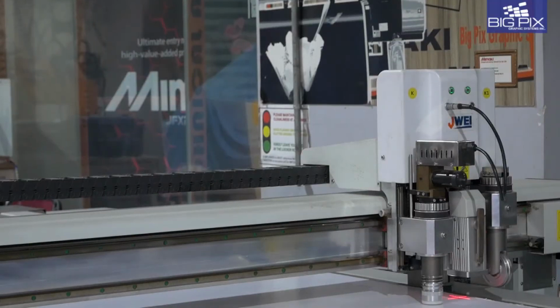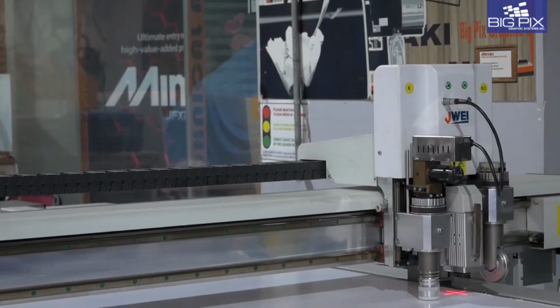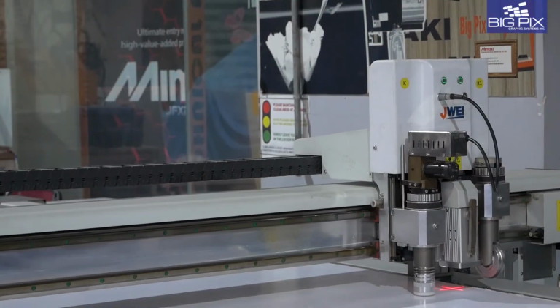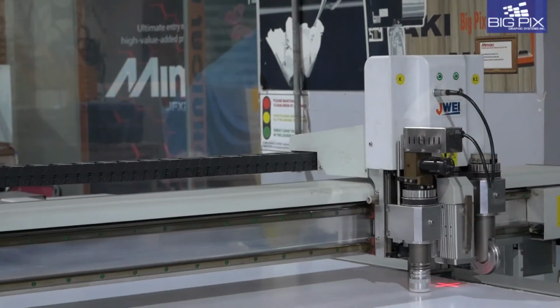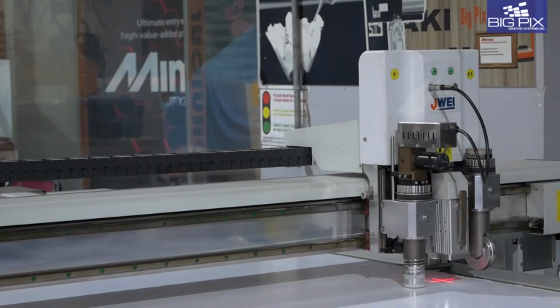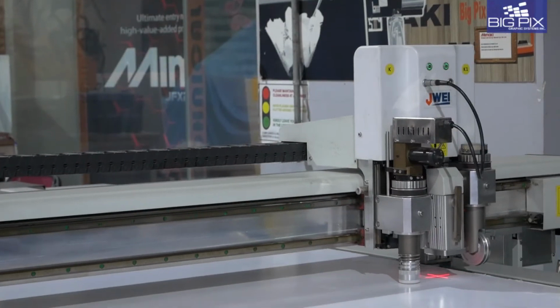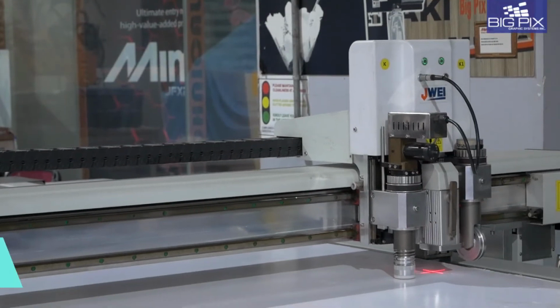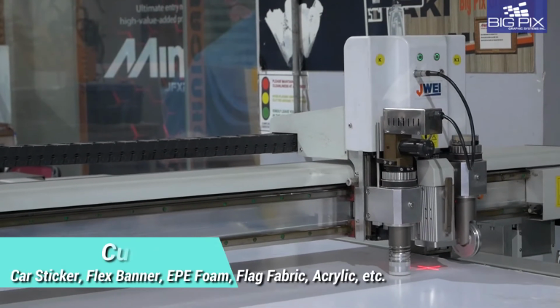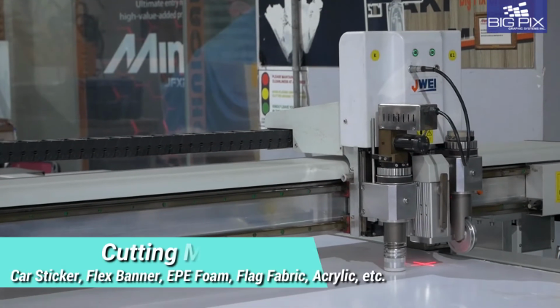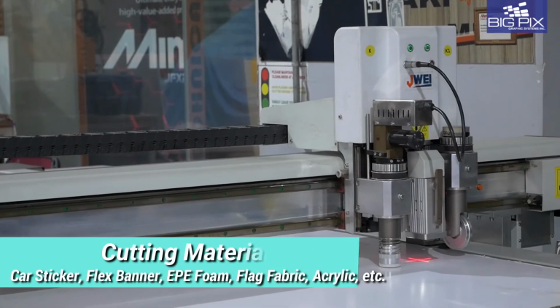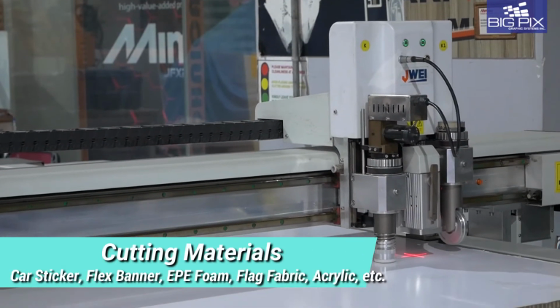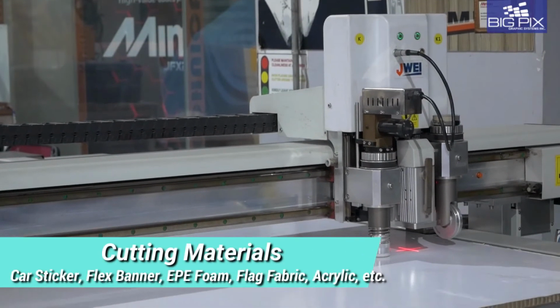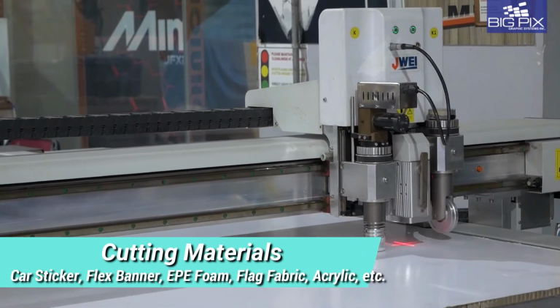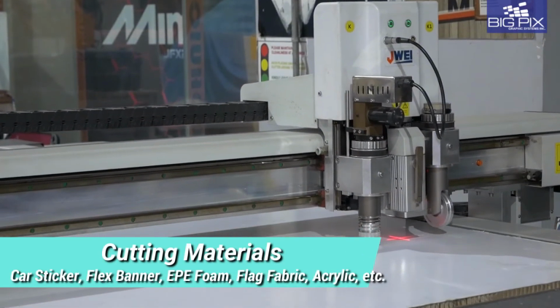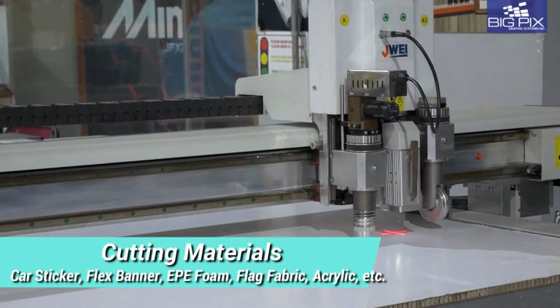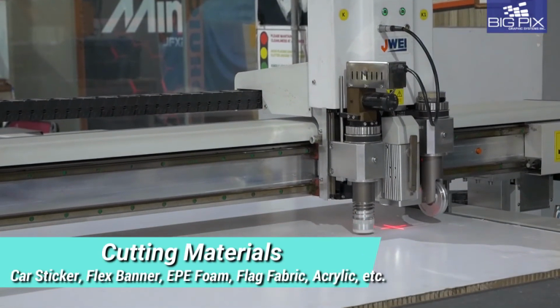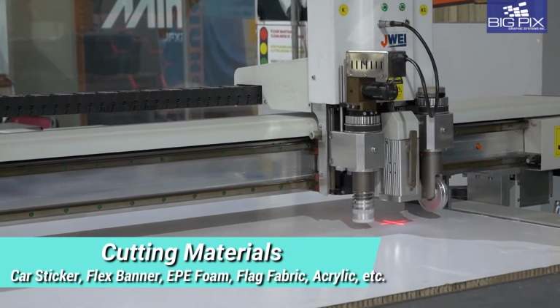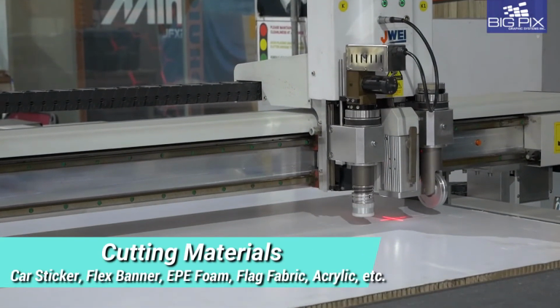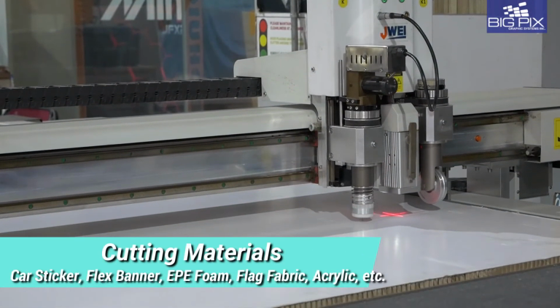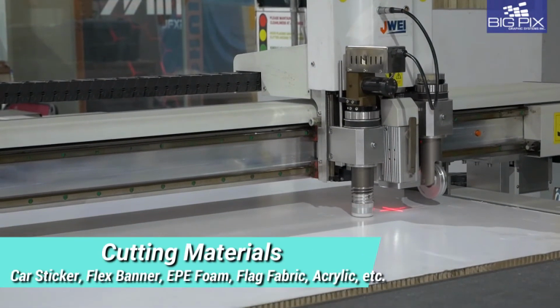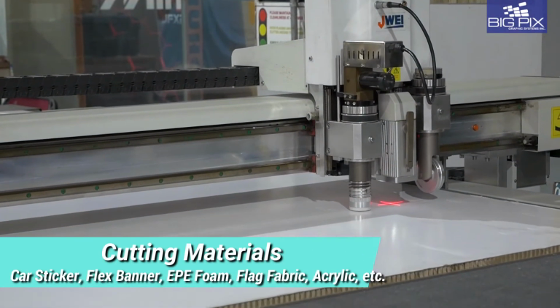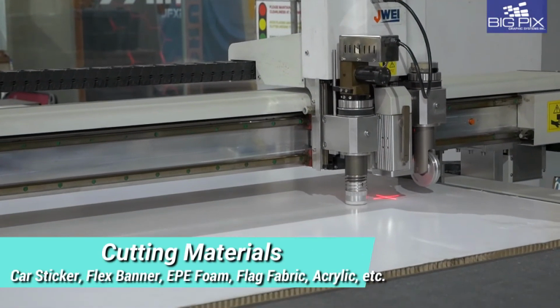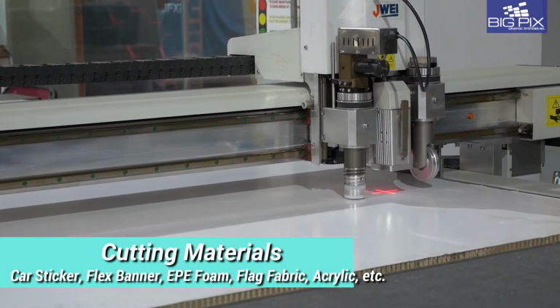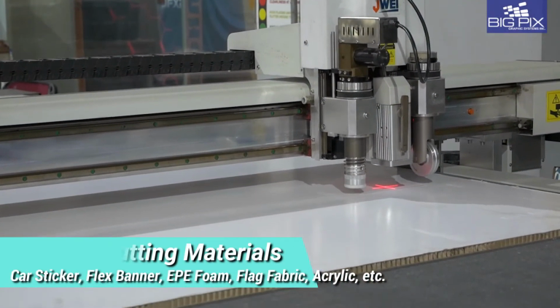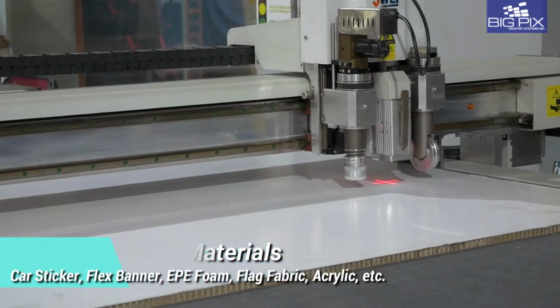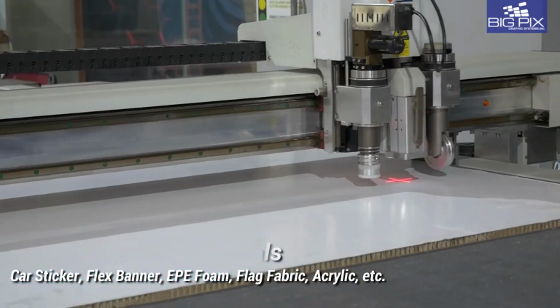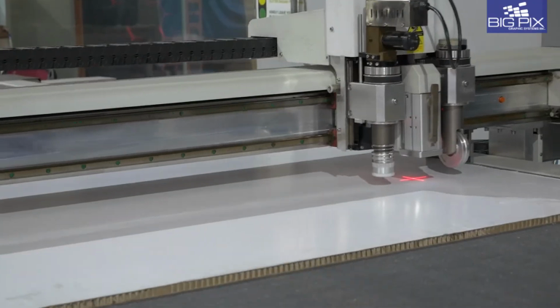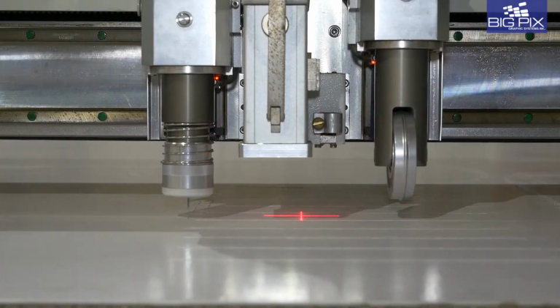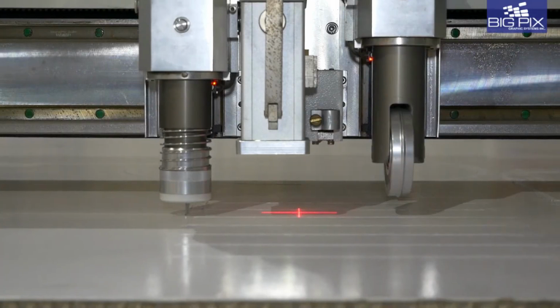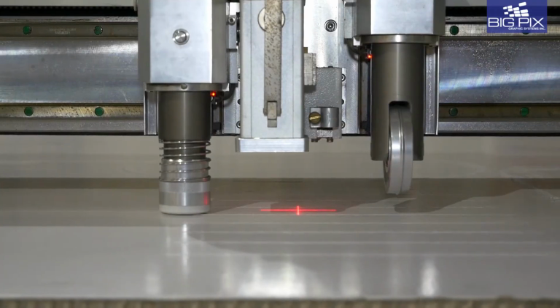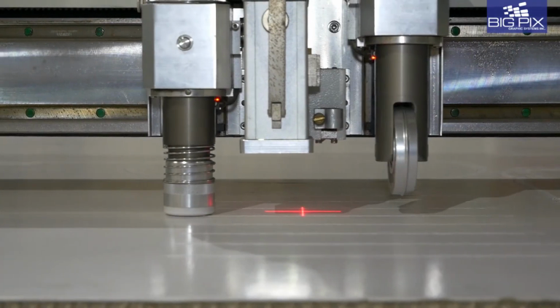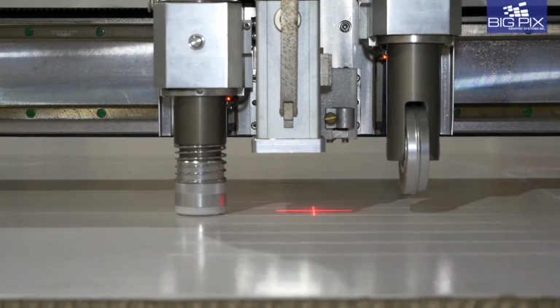Showroom demonstration is made available upon booking. Call us up and check out how solutions are created.